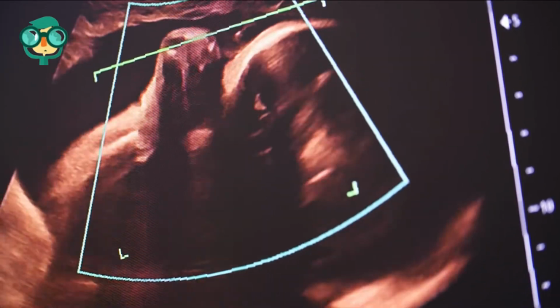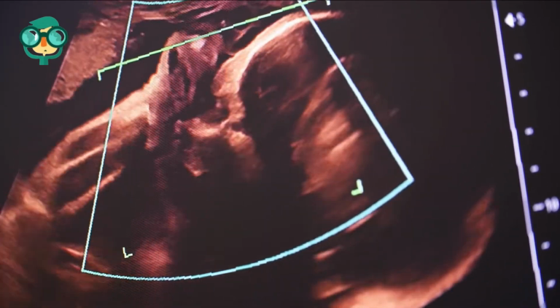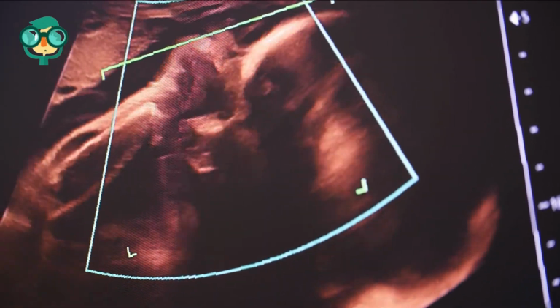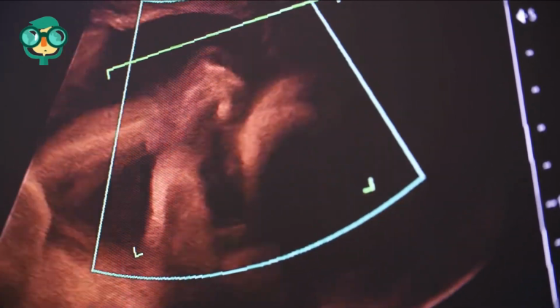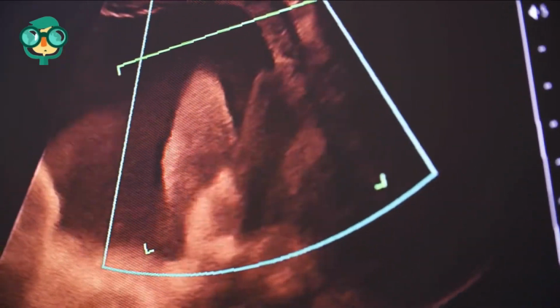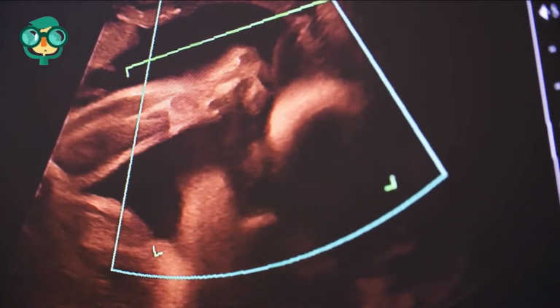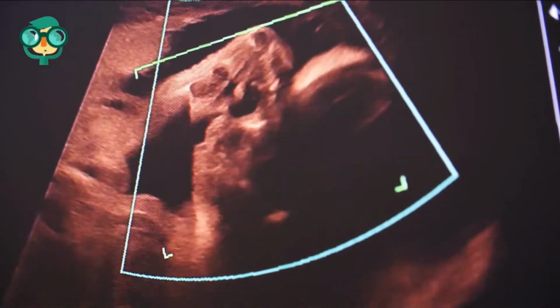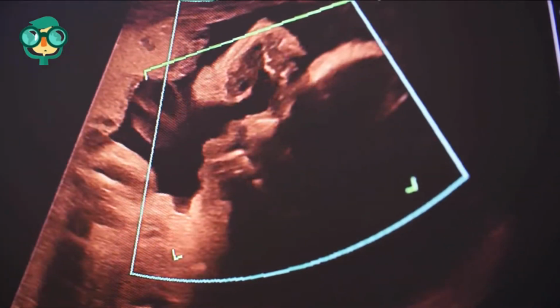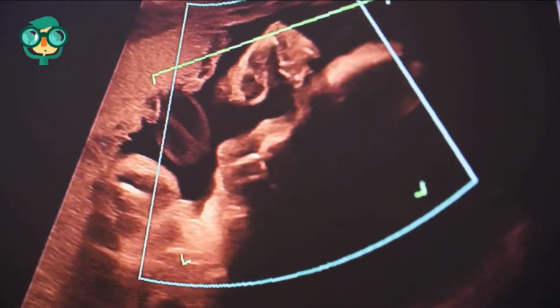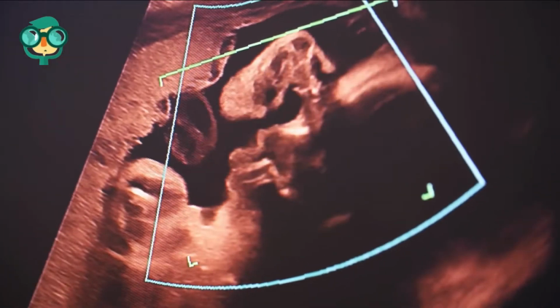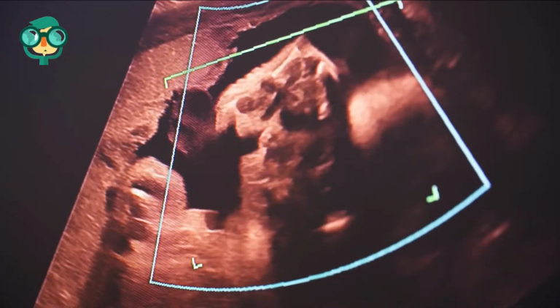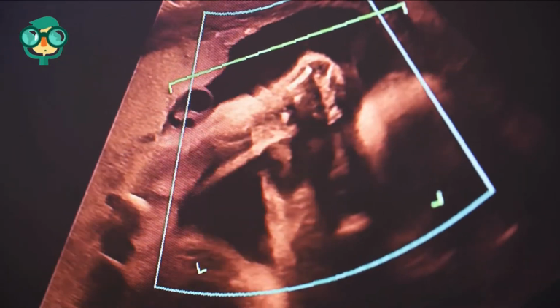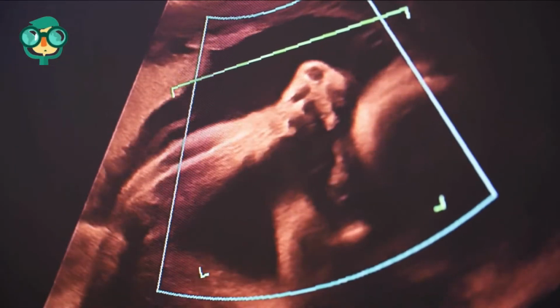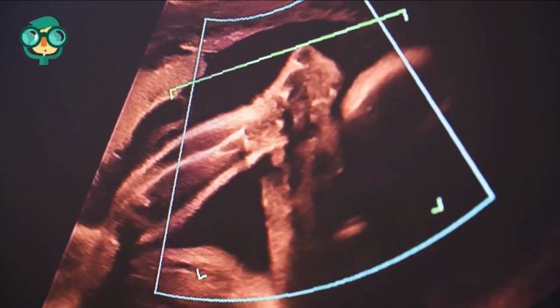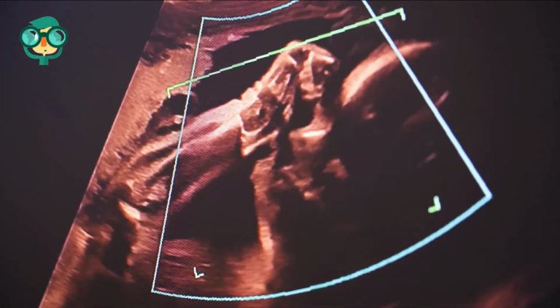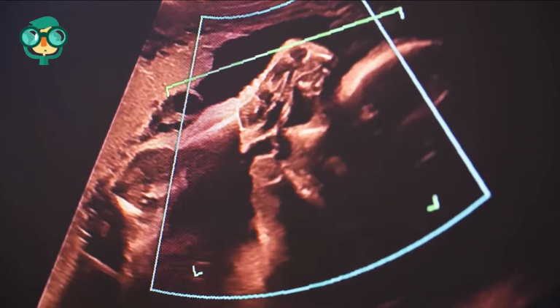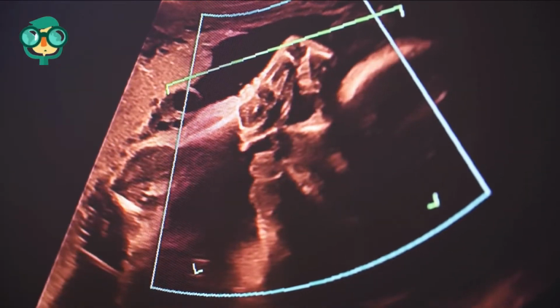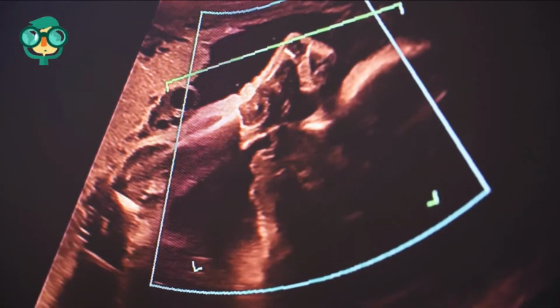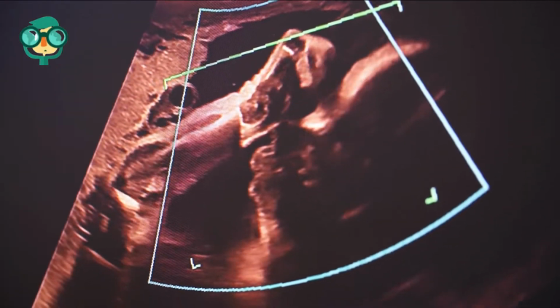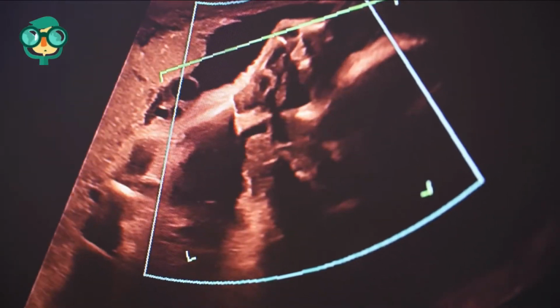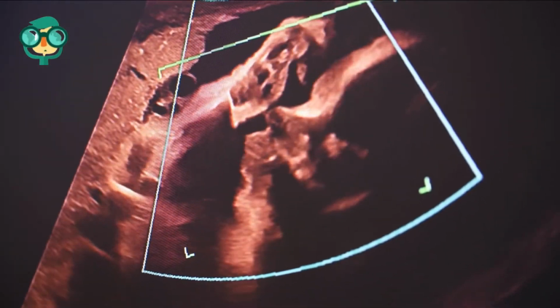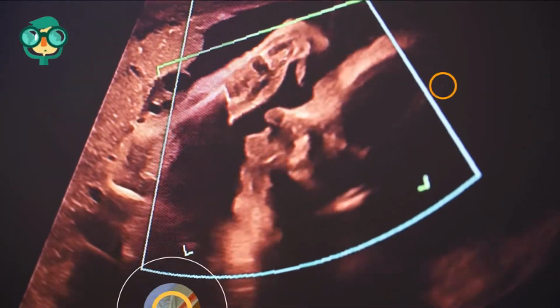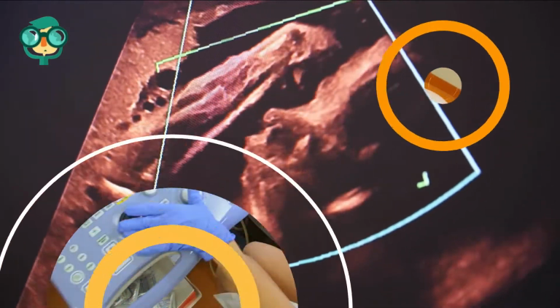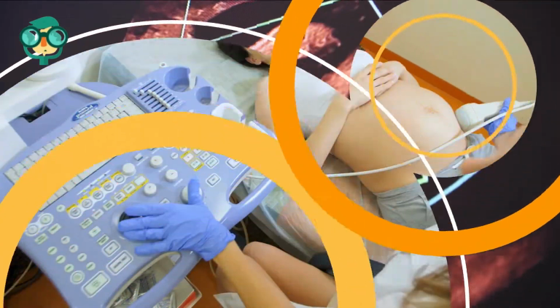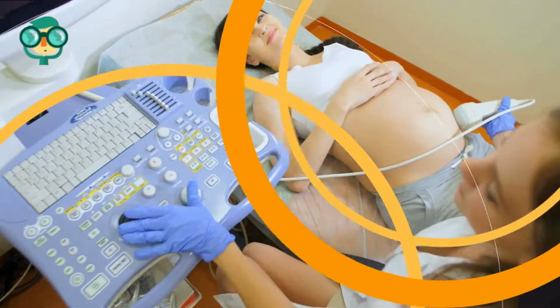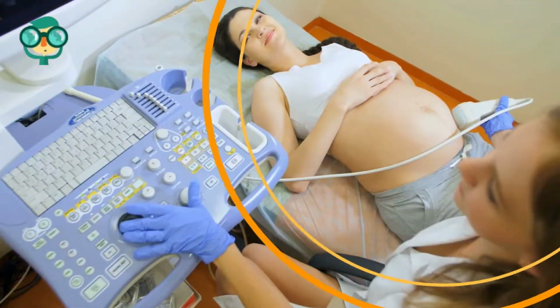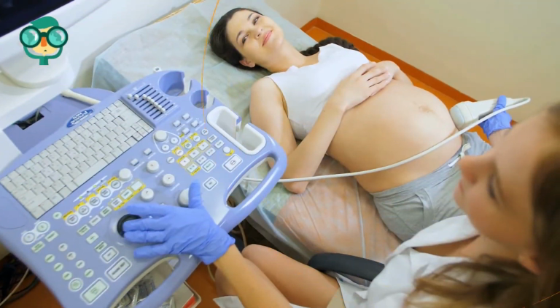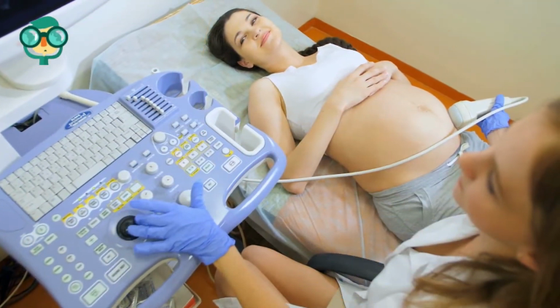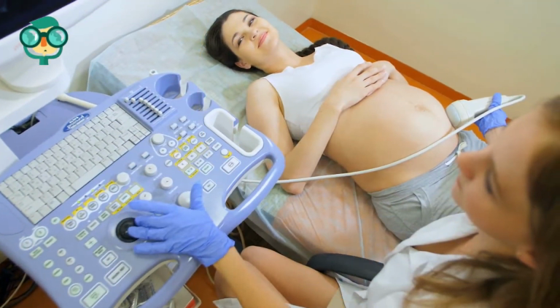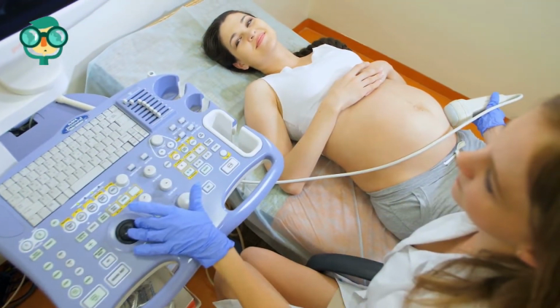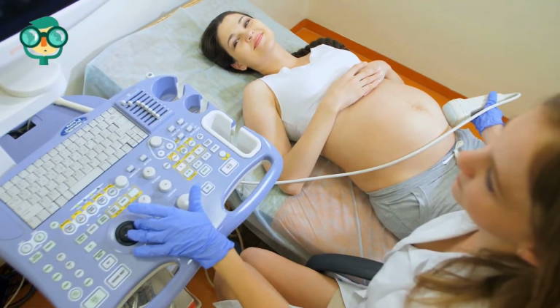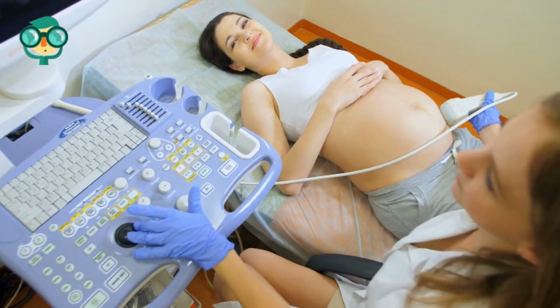To become an ultrasound technician, it's necessary to study human anatomy and receive training in using ultrasound technology.